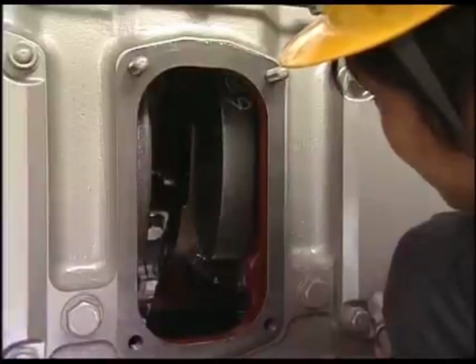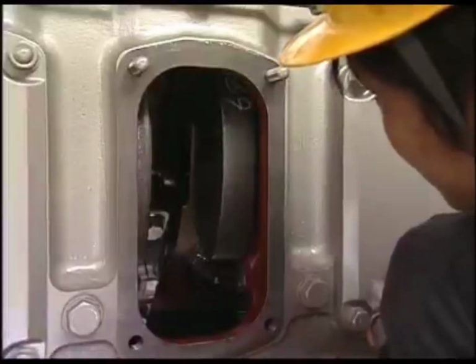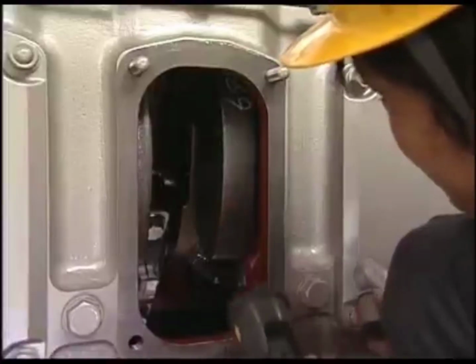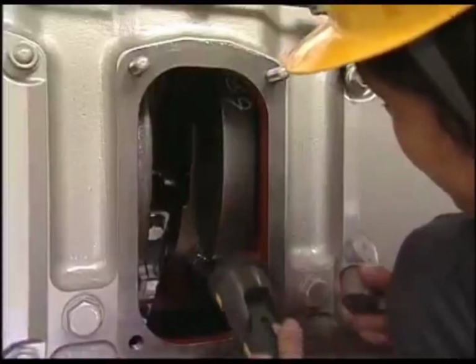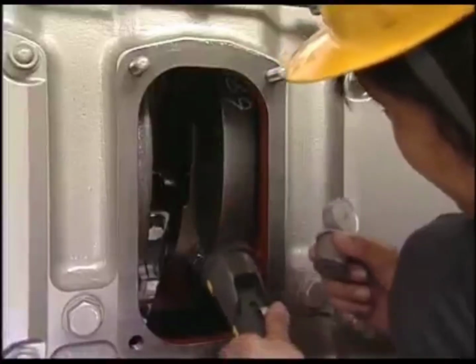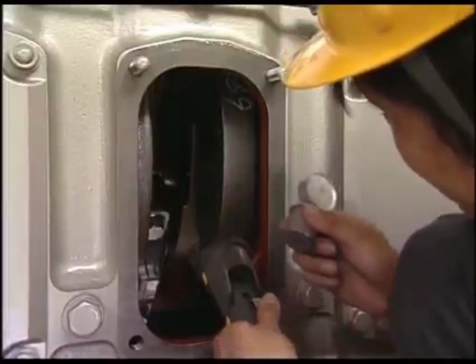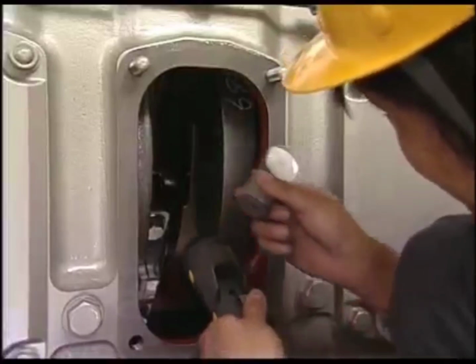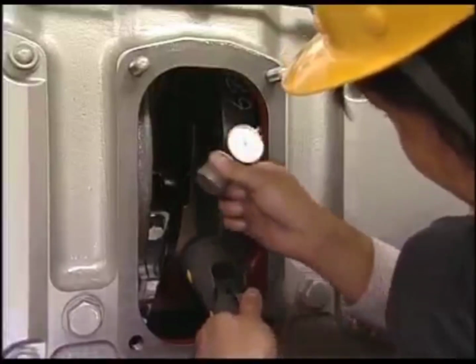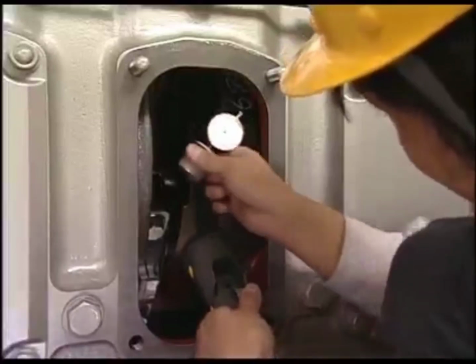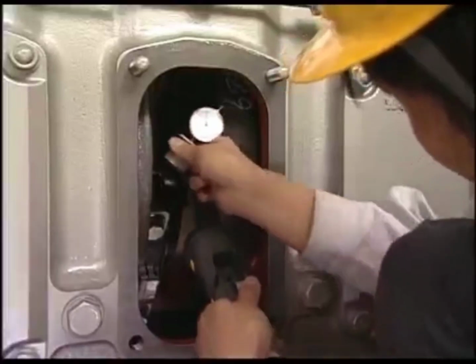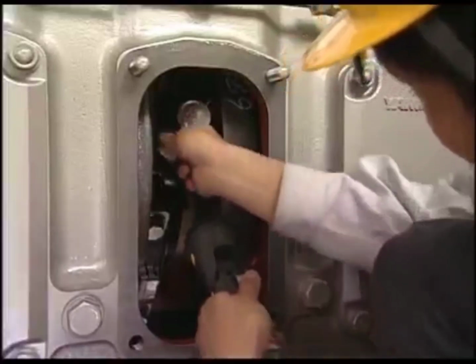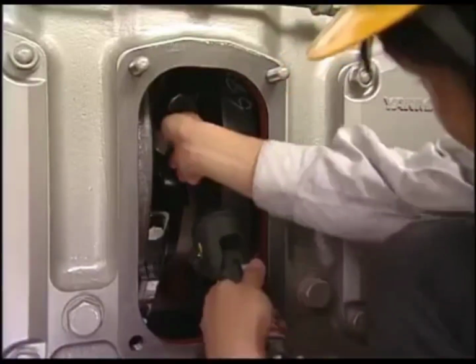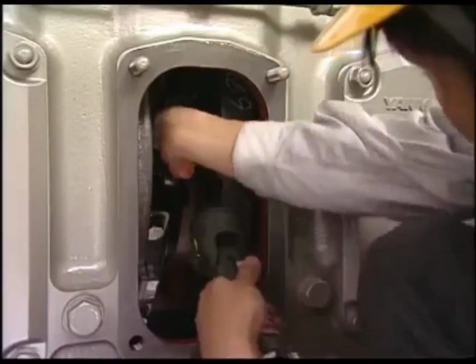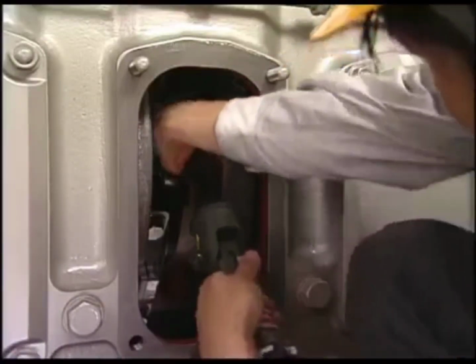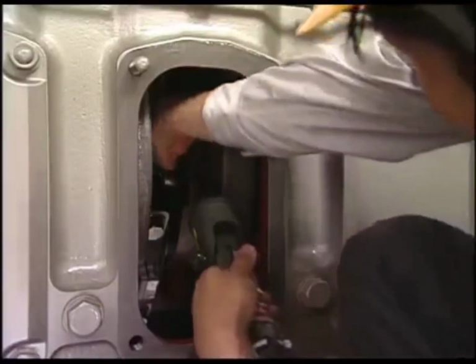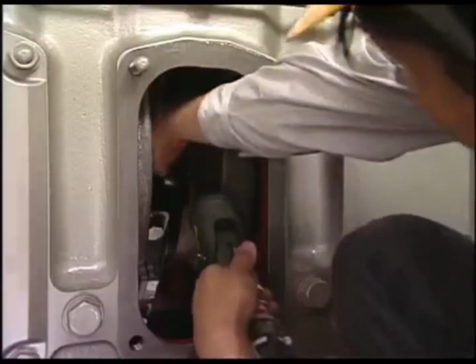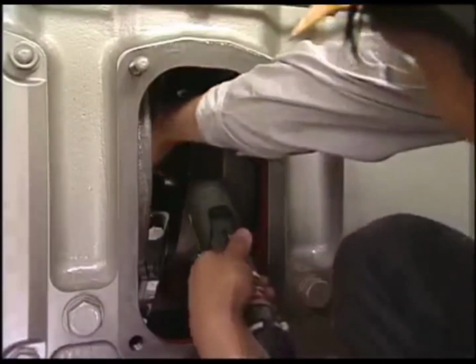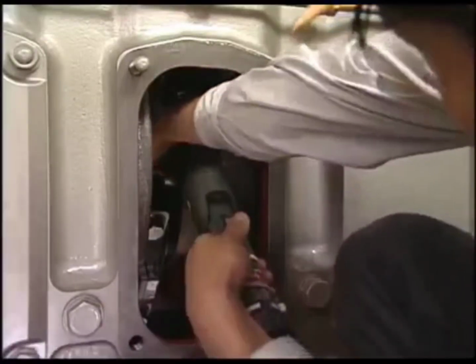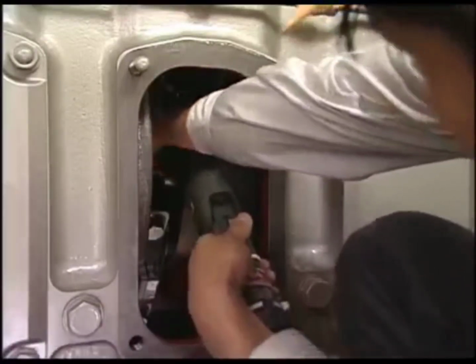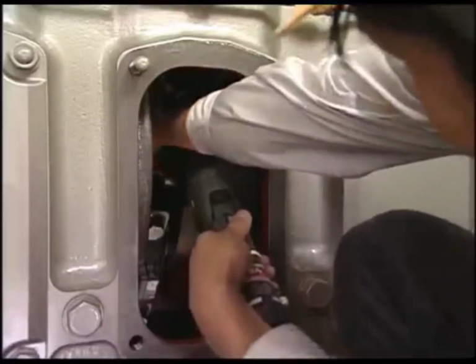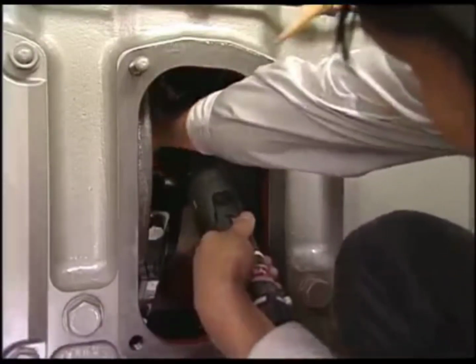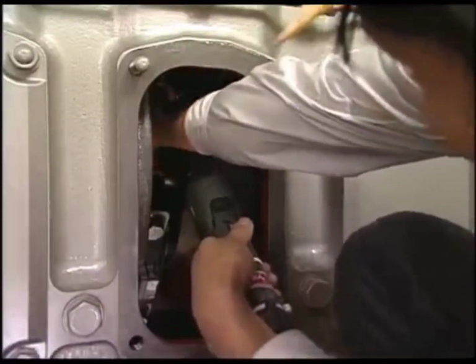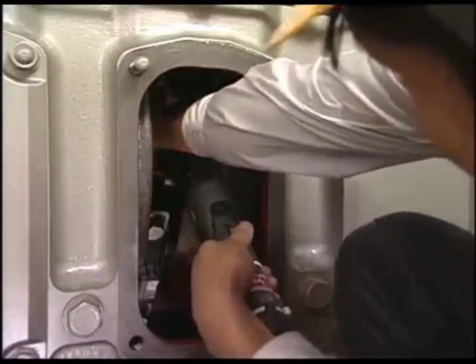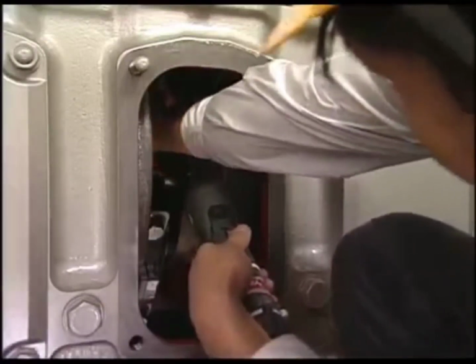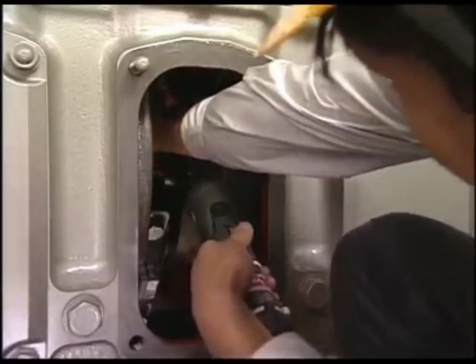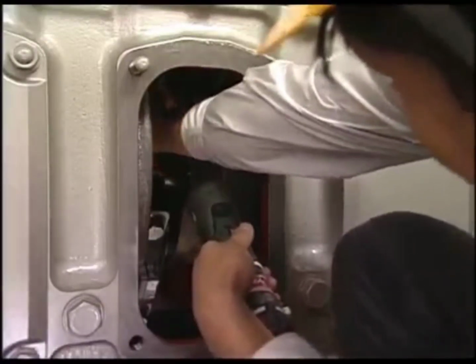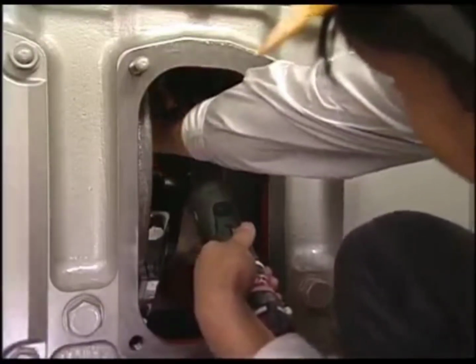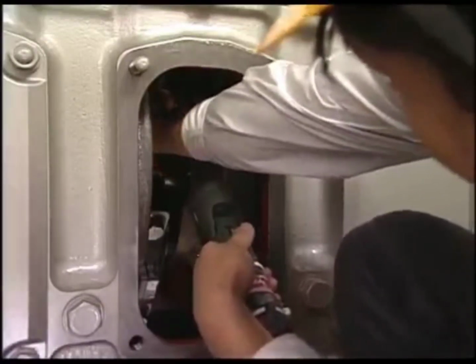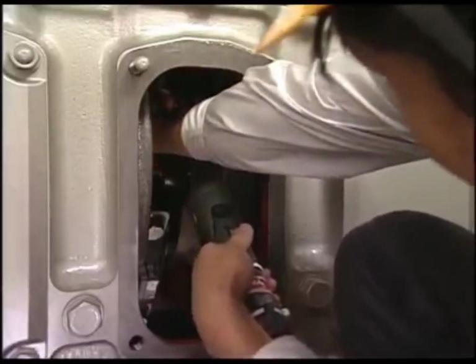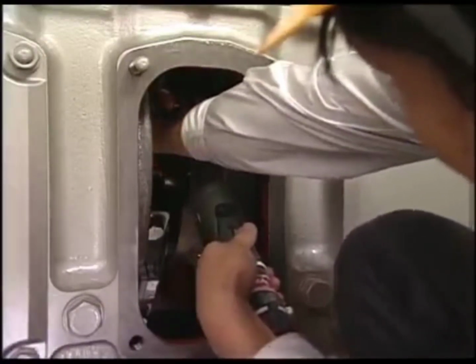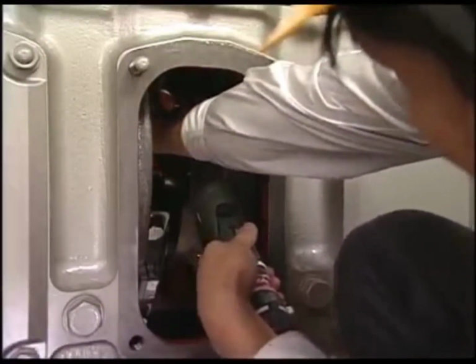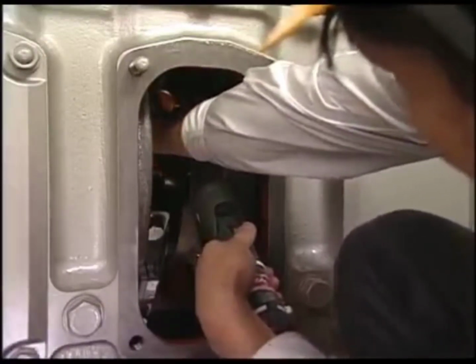In this condition, fit the deflection gauge and set the needle of the dial gauge to zero indication.